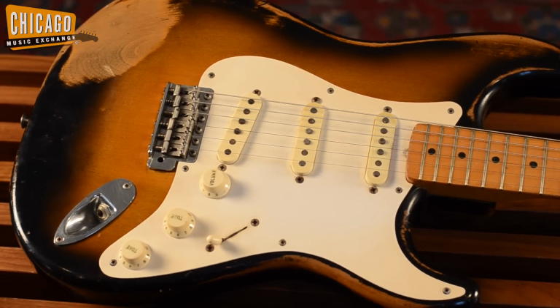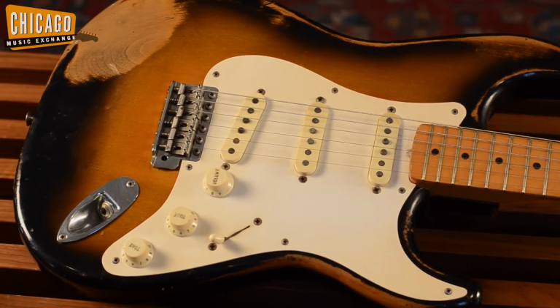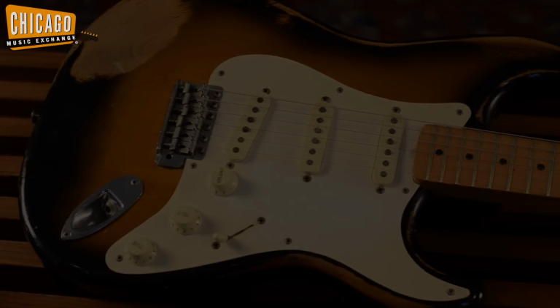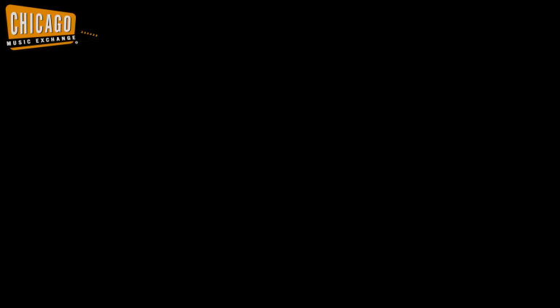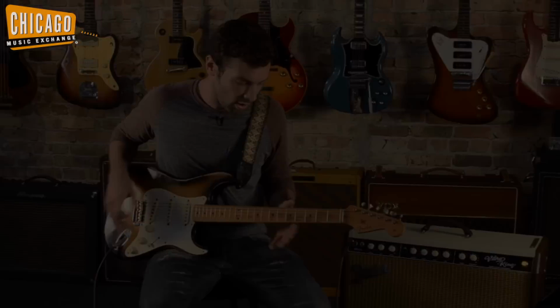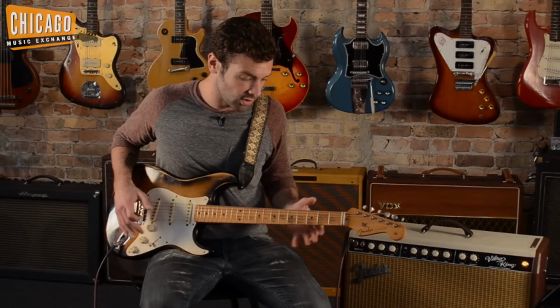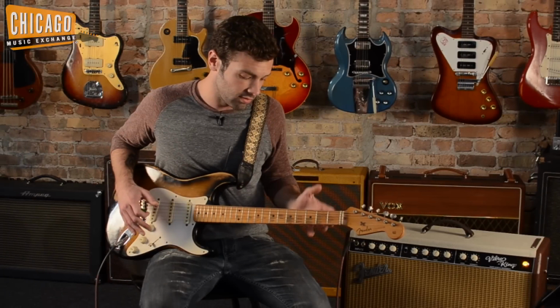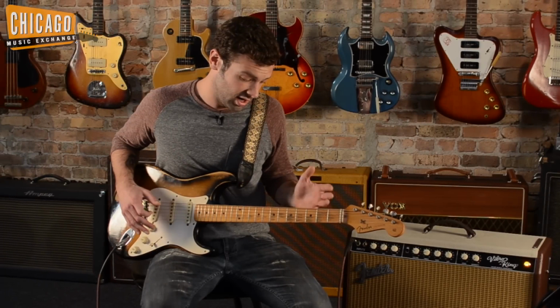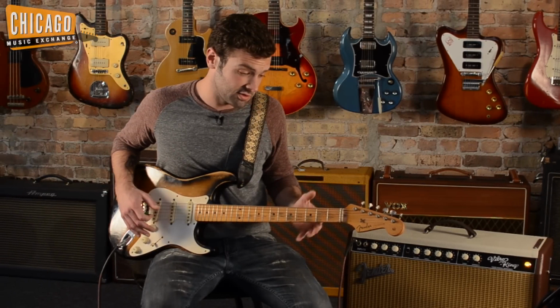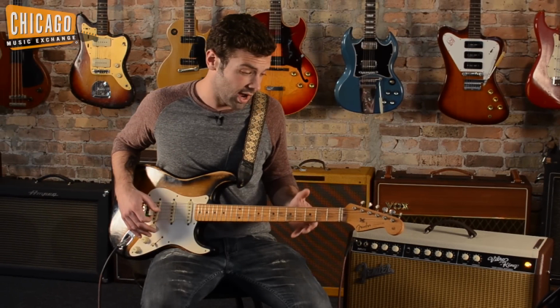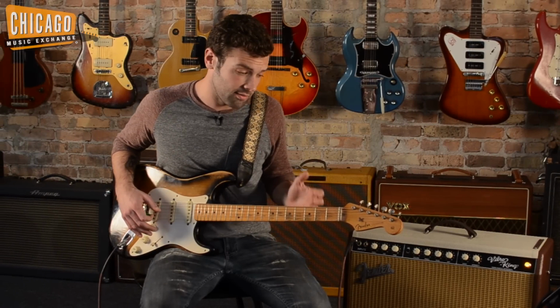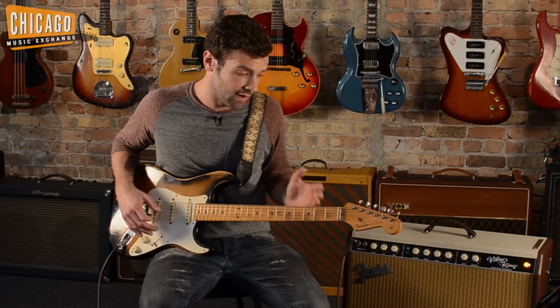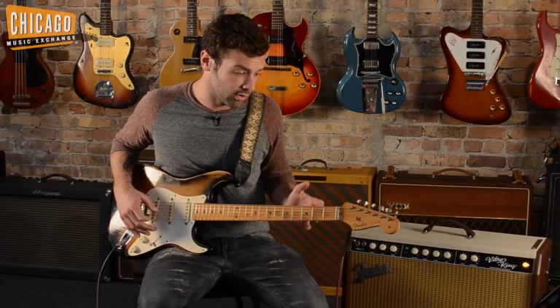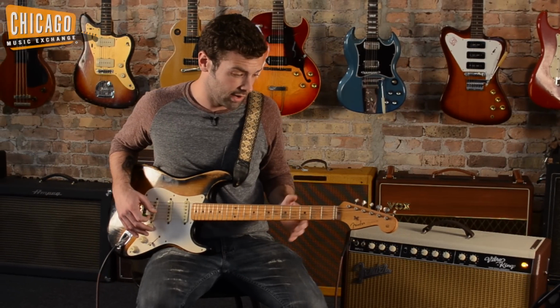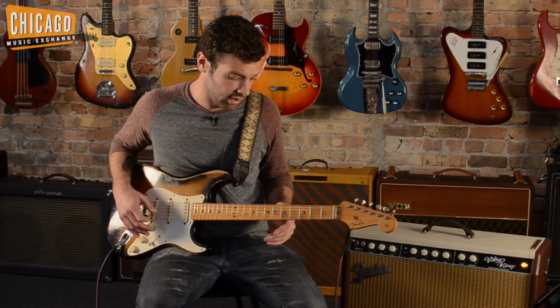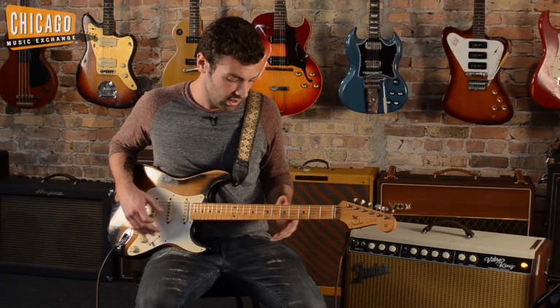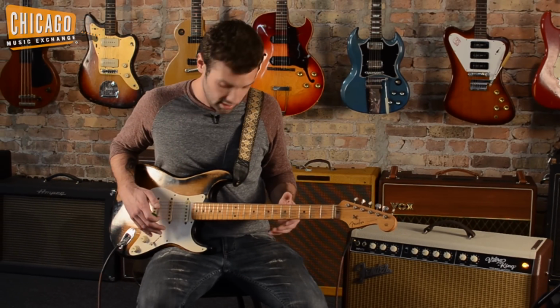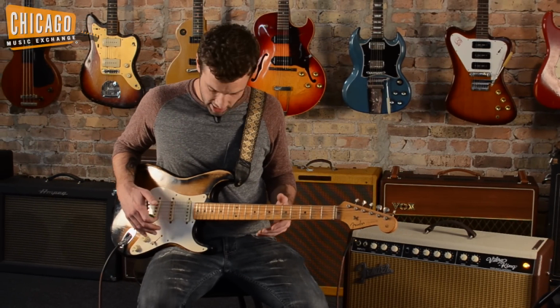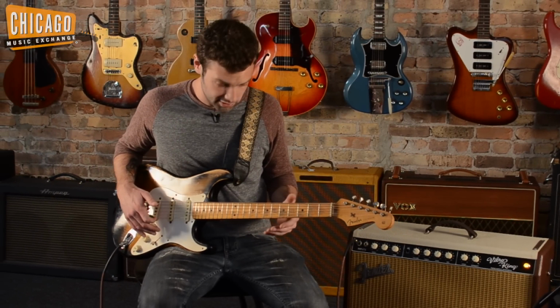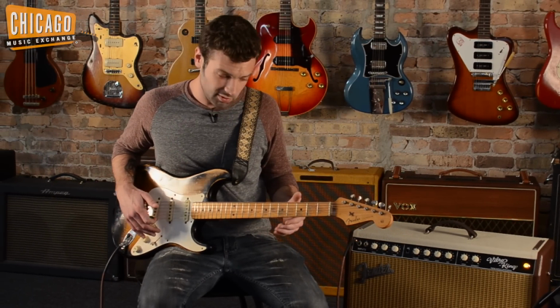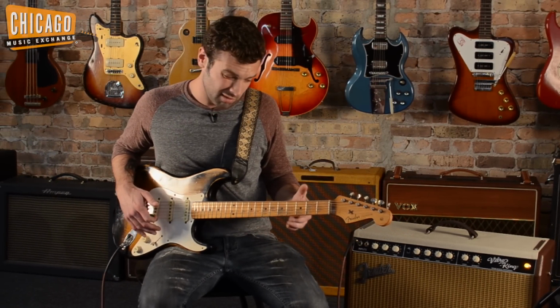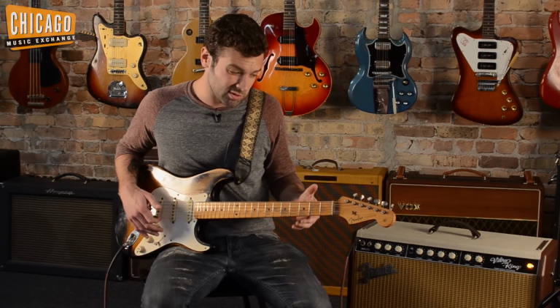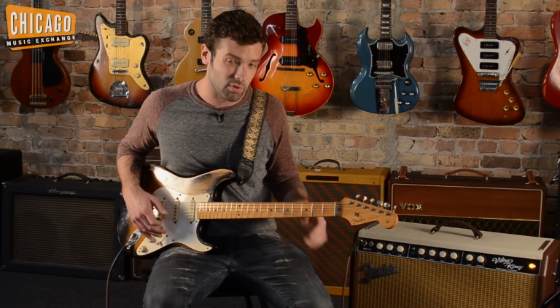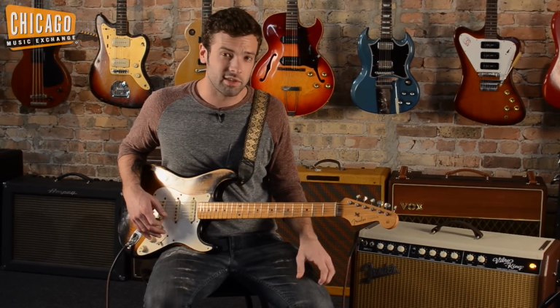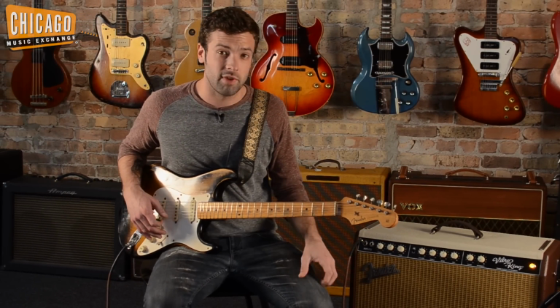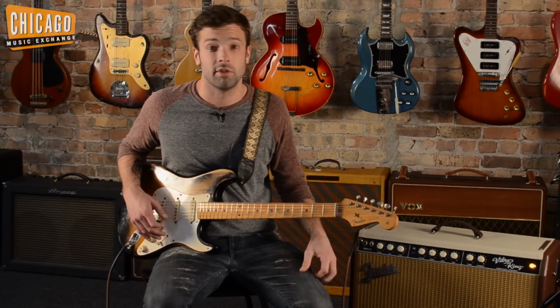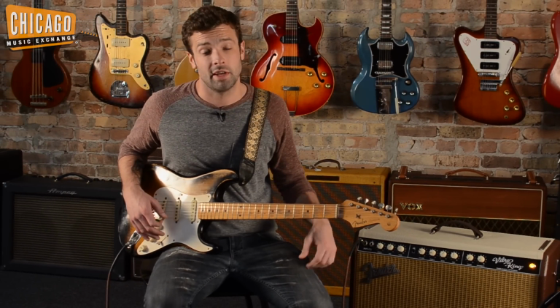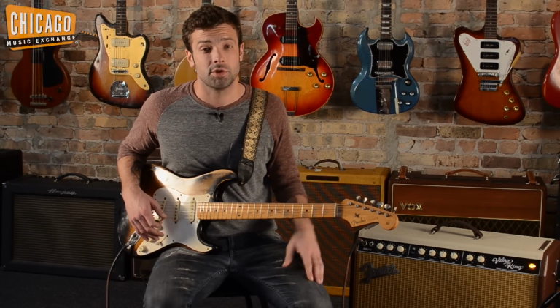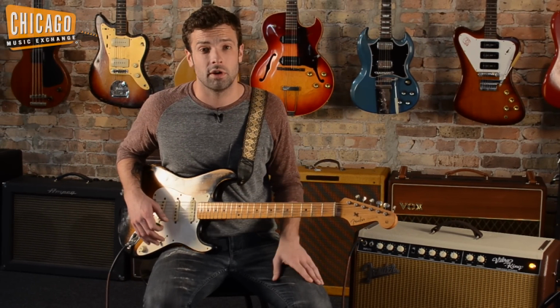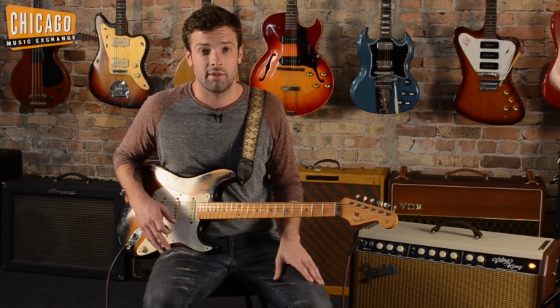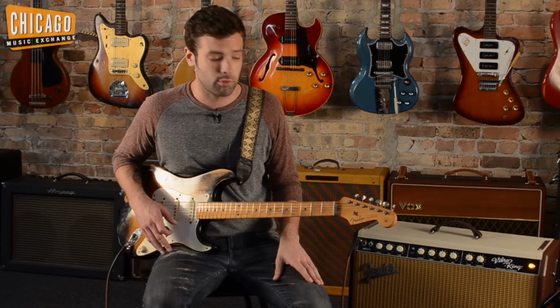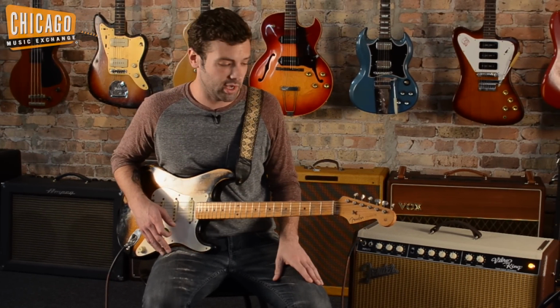Probably has more mojo than any Strat I've ever played in my life. Absolutely one of the most resonant Fenders that I've ever played.